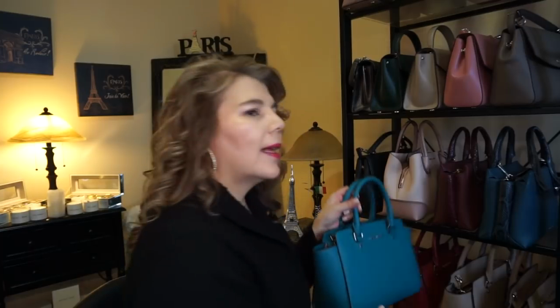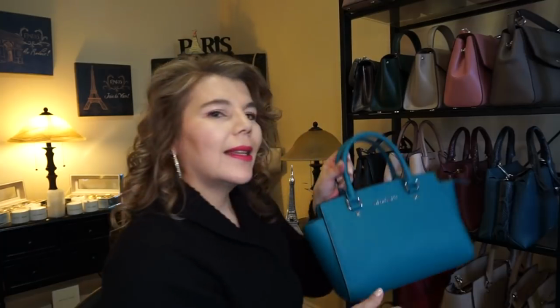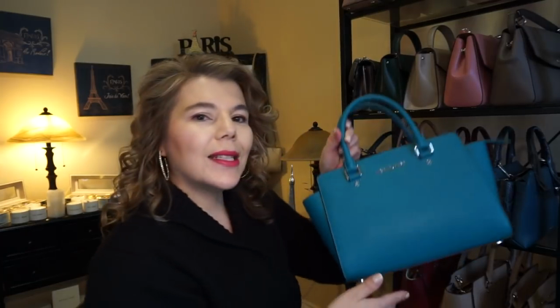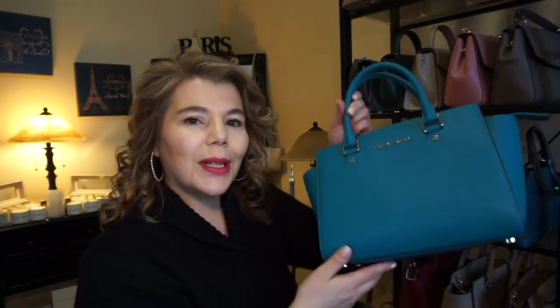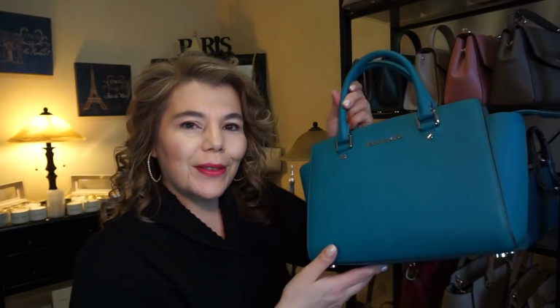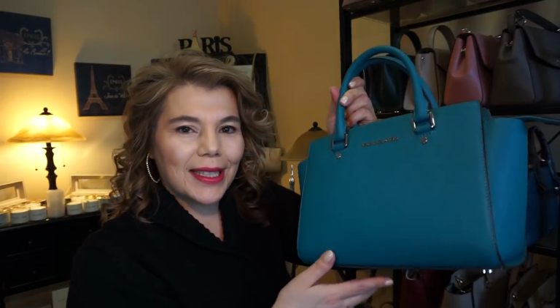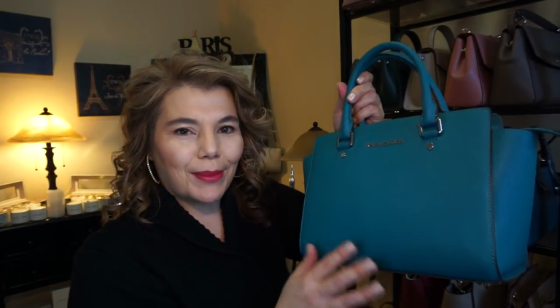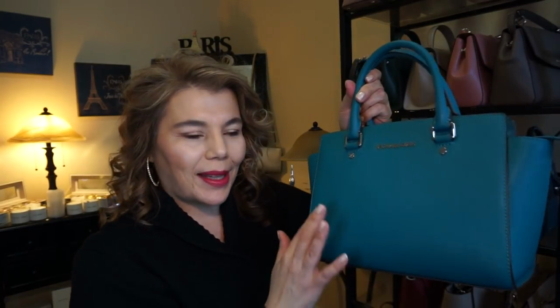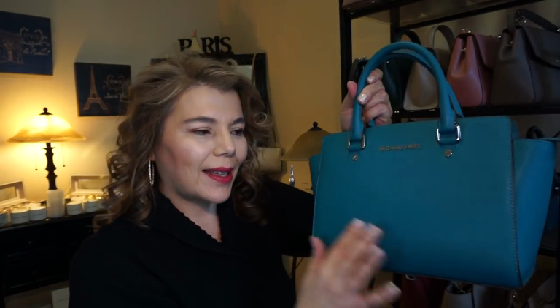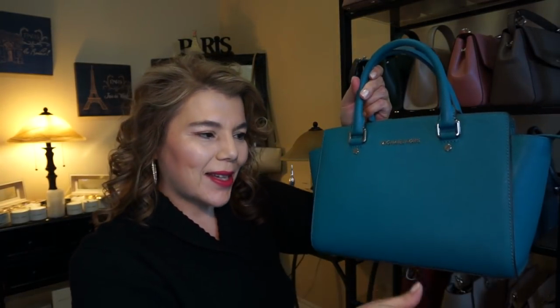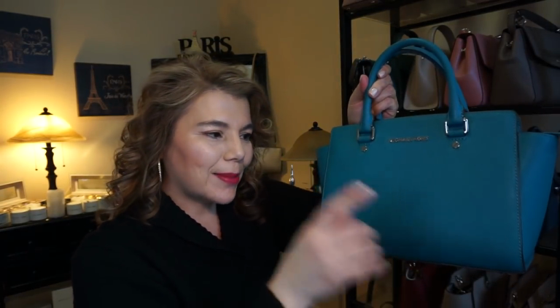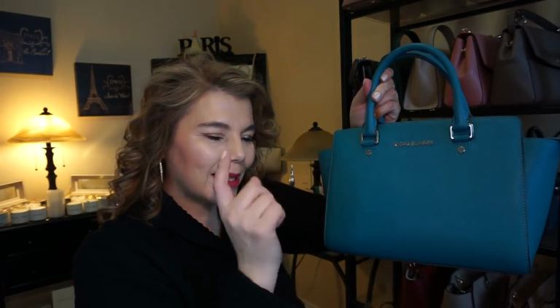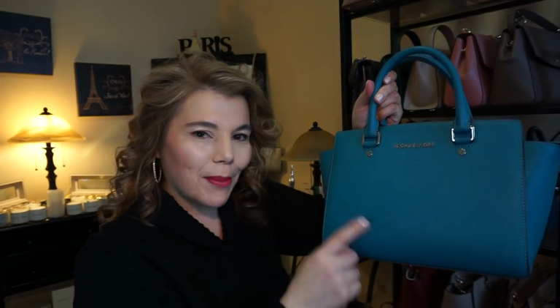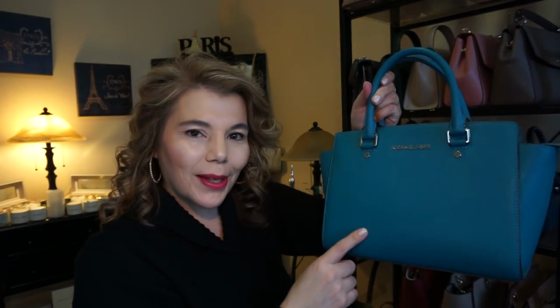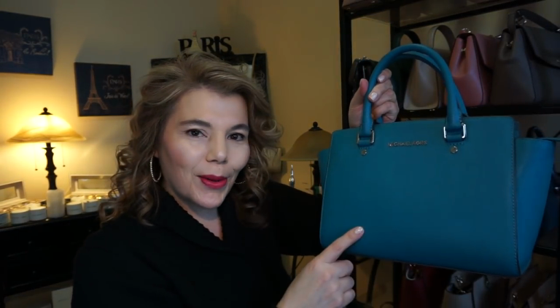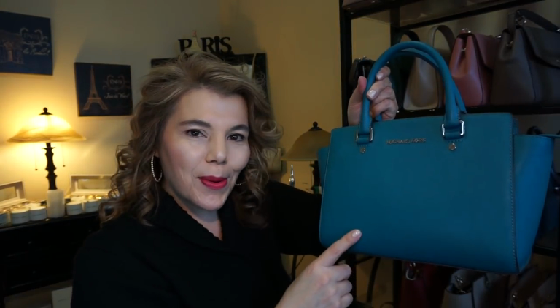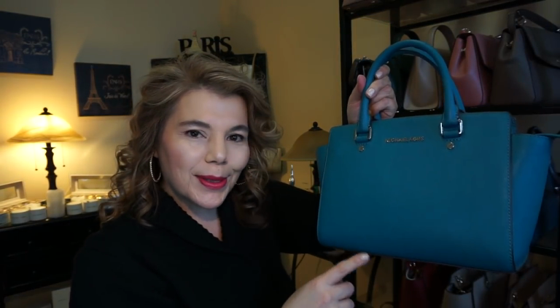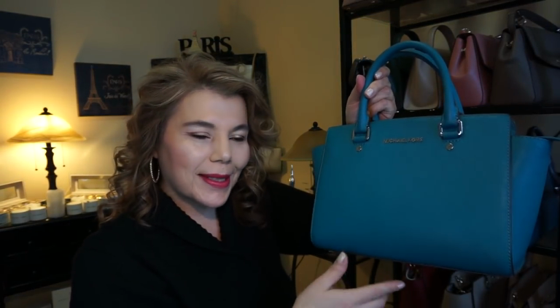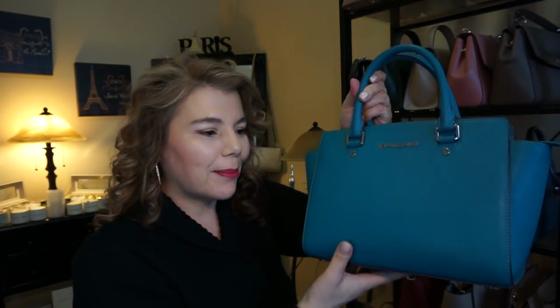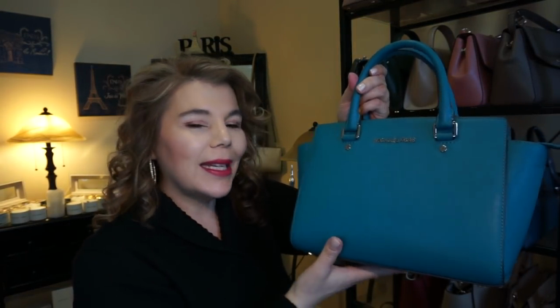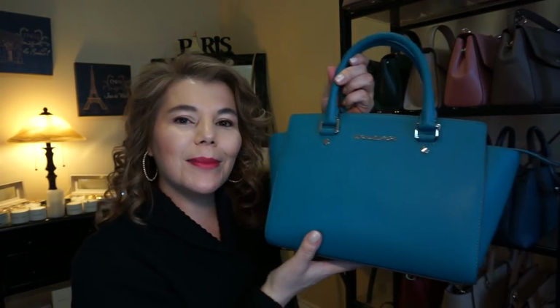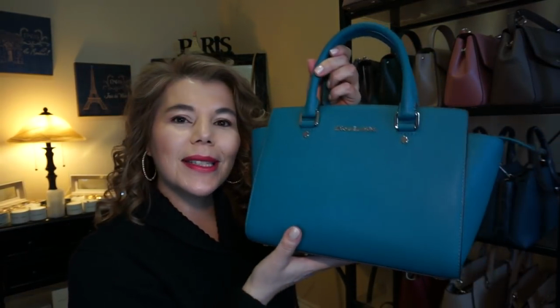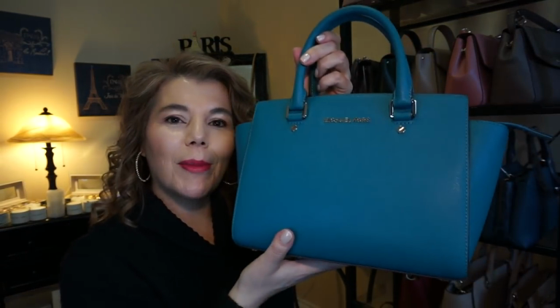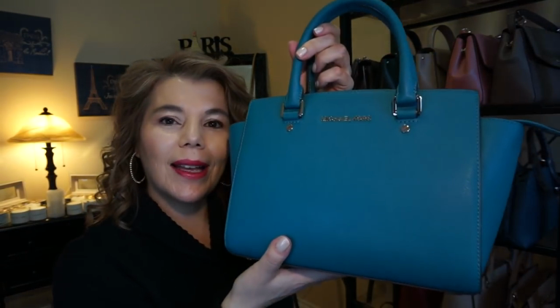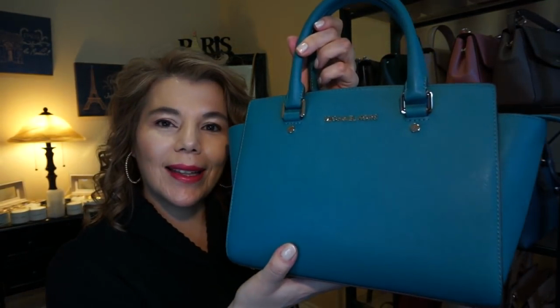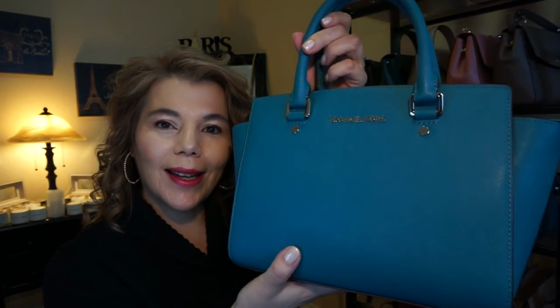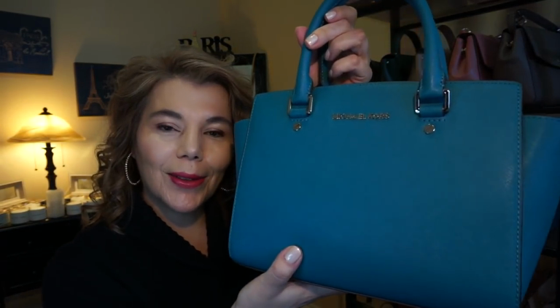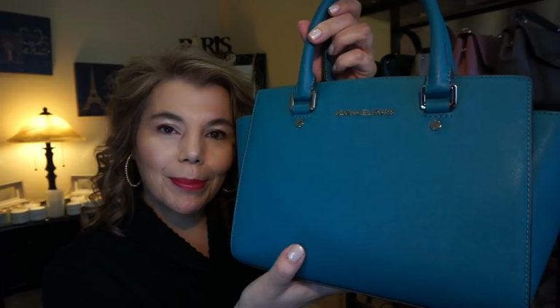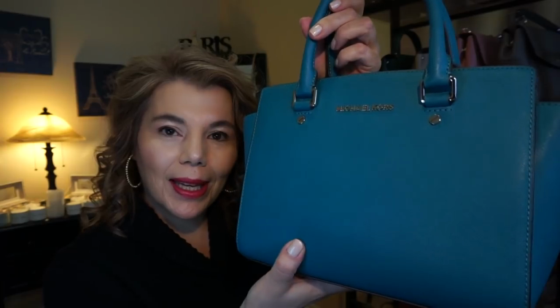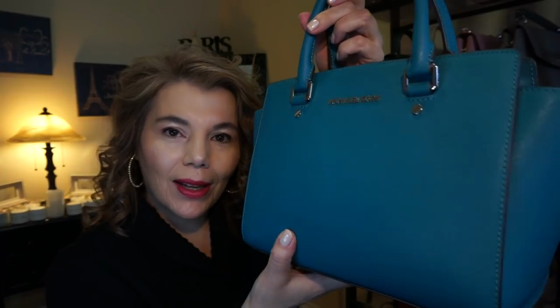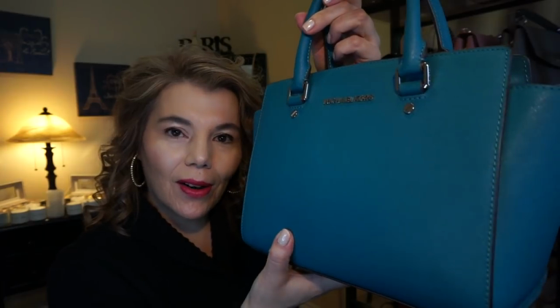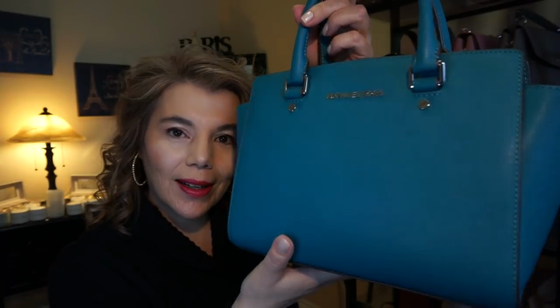This one you've seen a million times — it's the Michael Kors medium Selma in the color peacock.